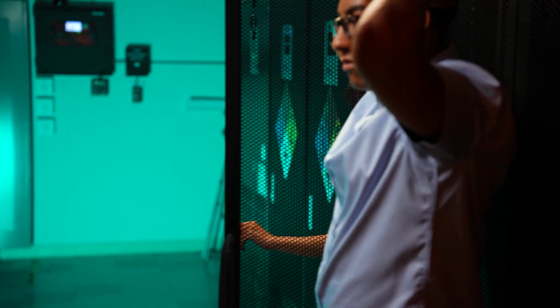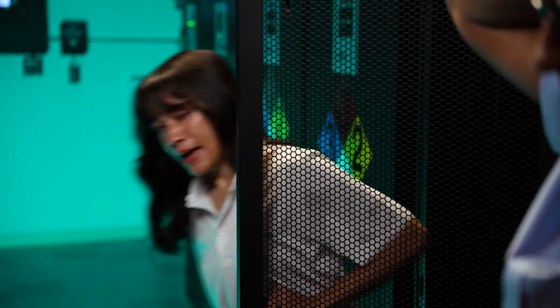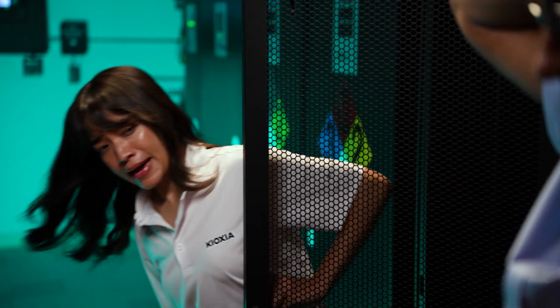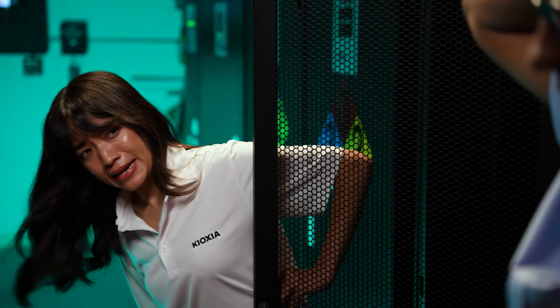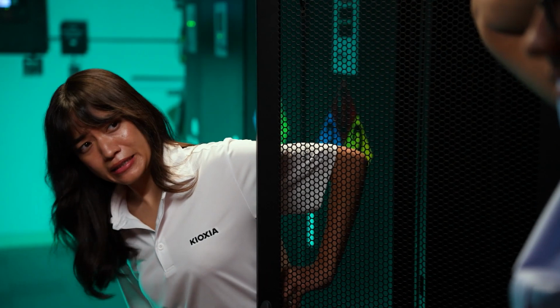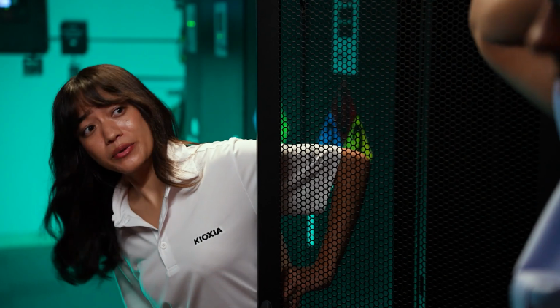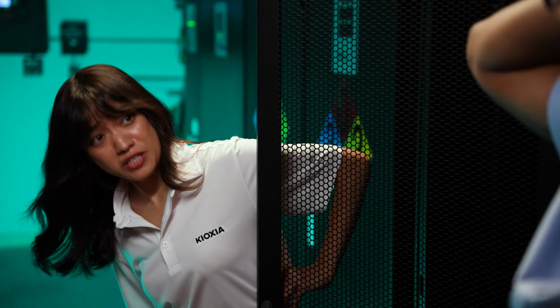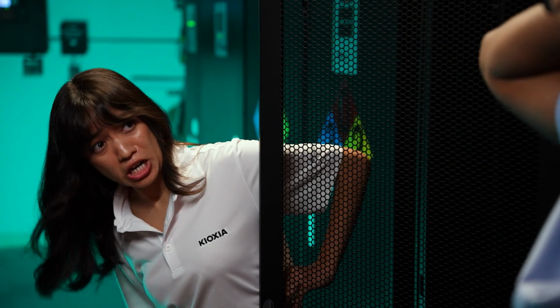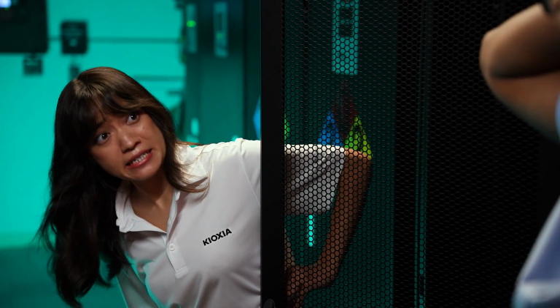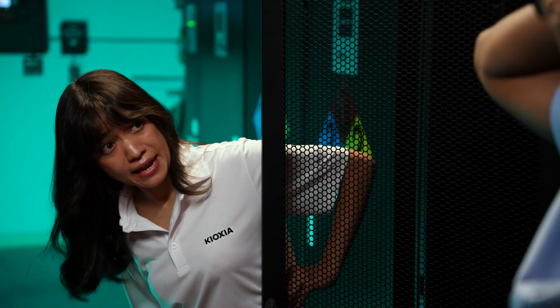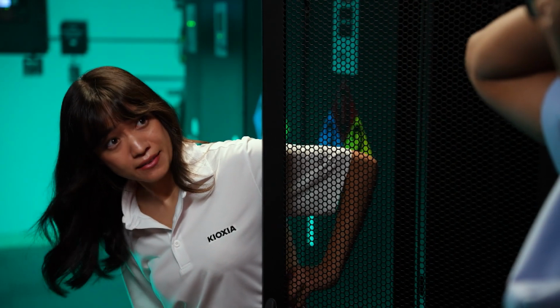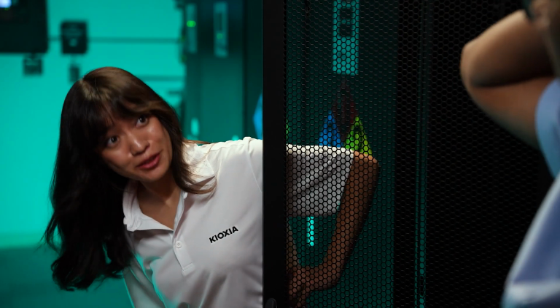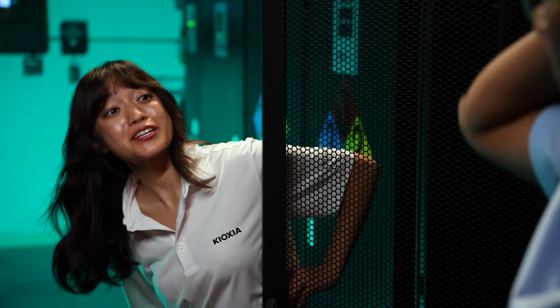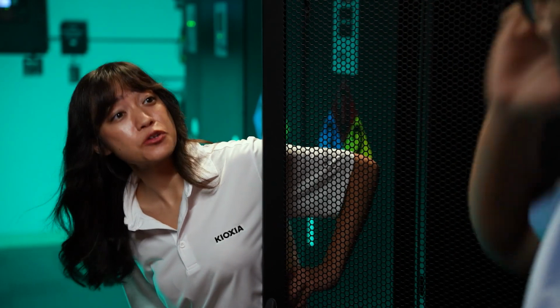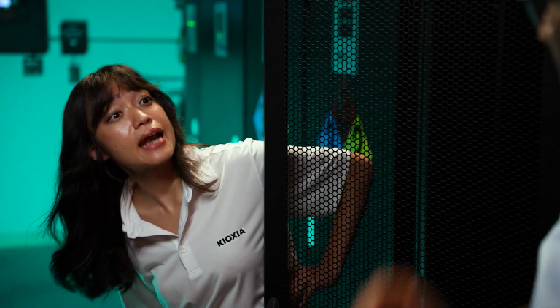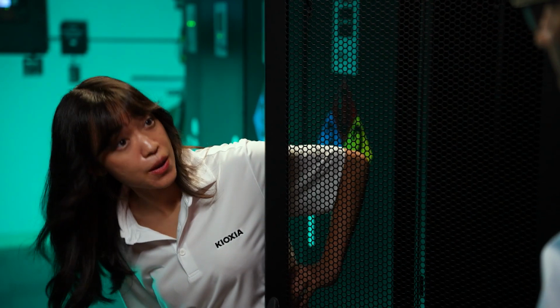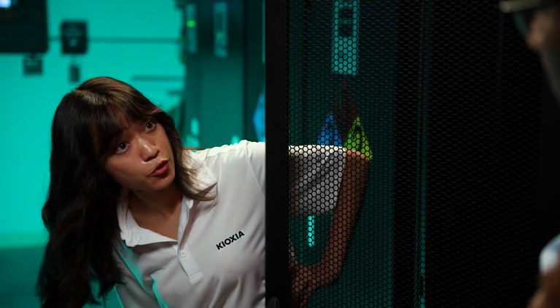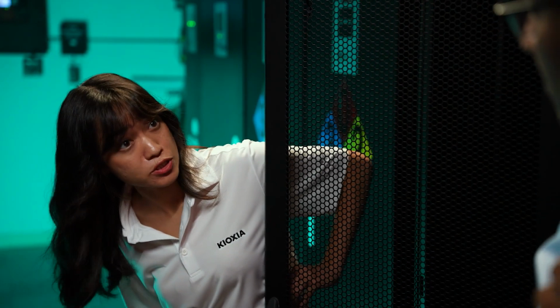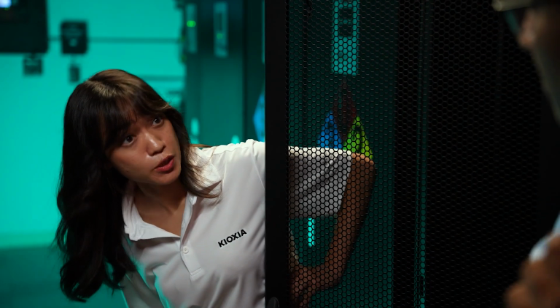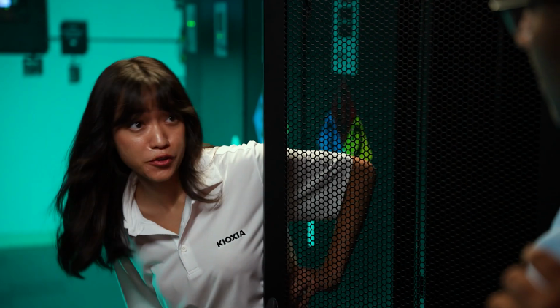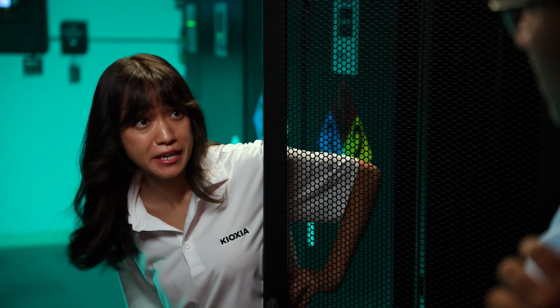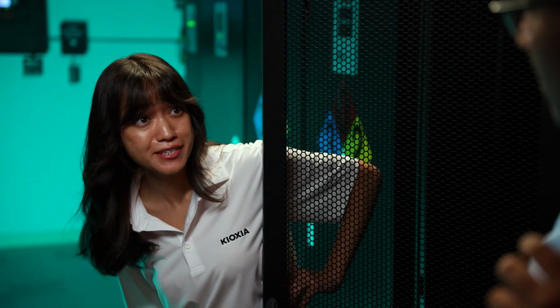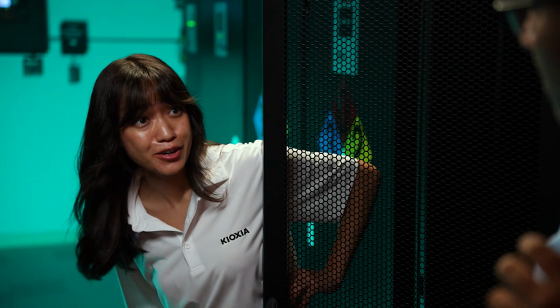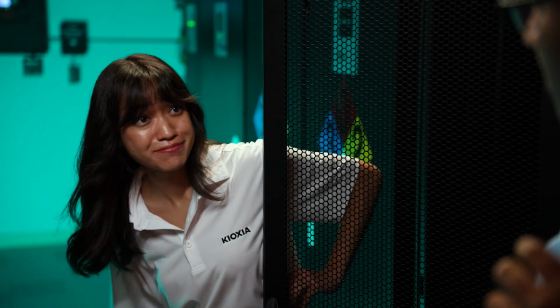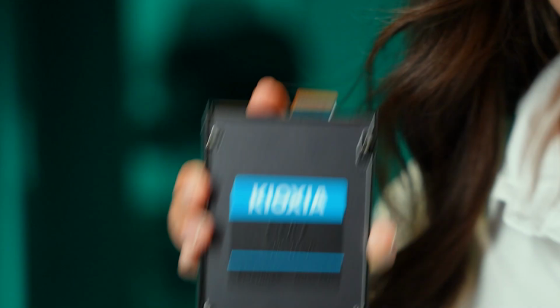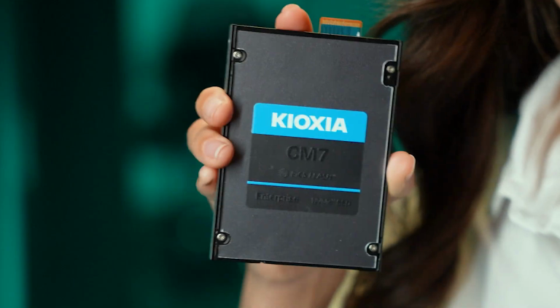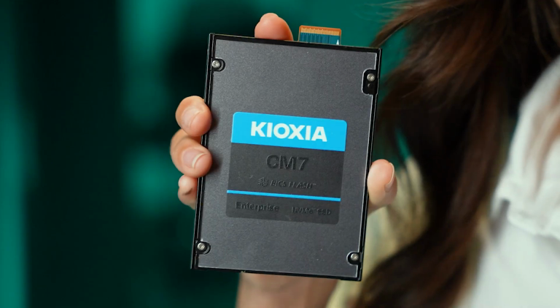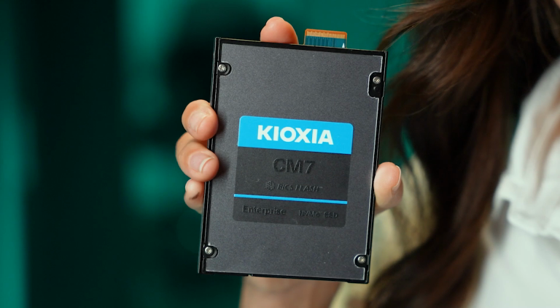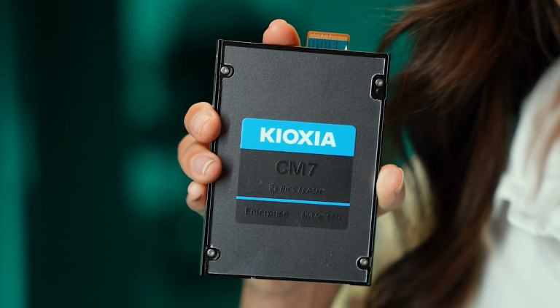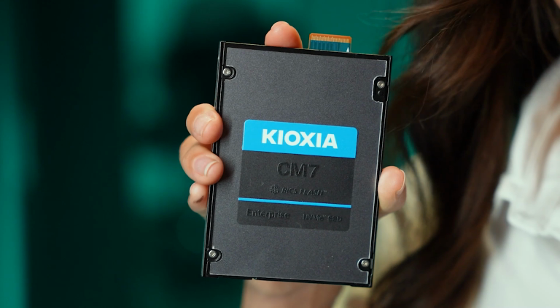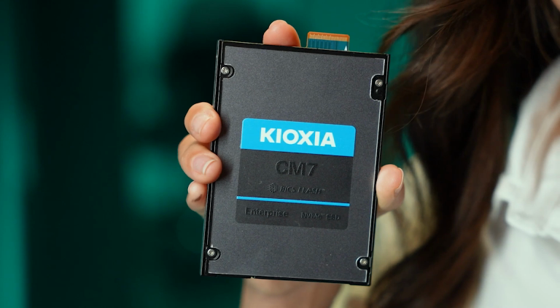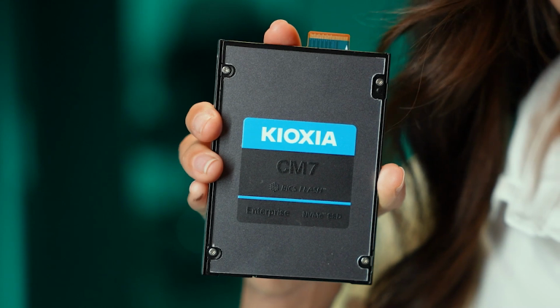Hey, rough start today? Looks like you need high performance storage for your data center. Make it with Kioxia.